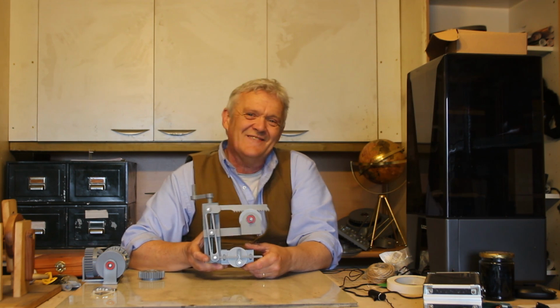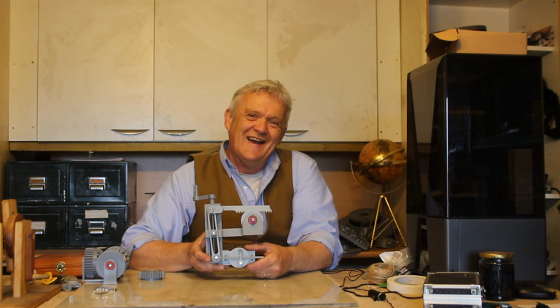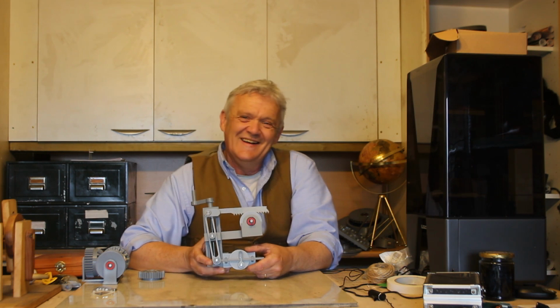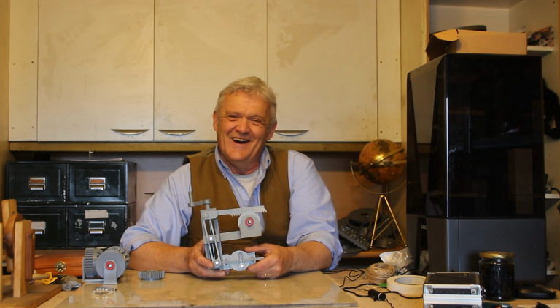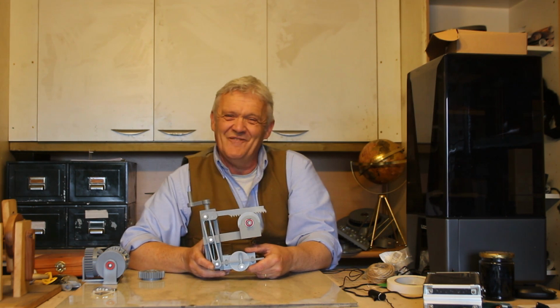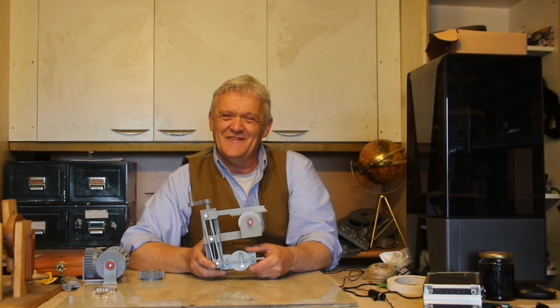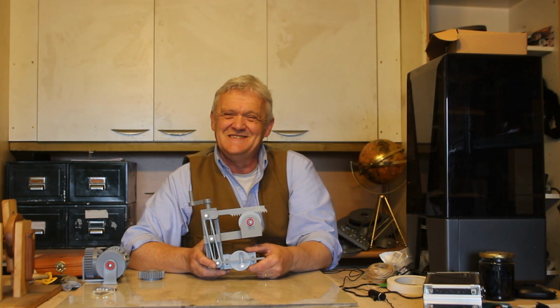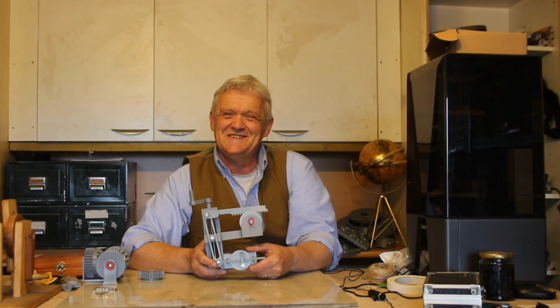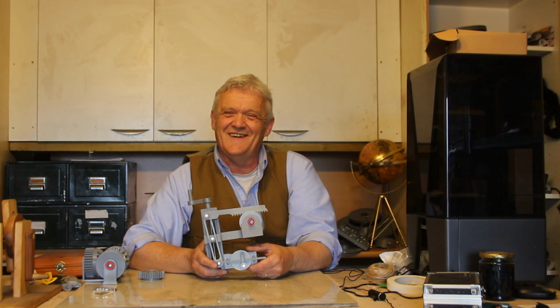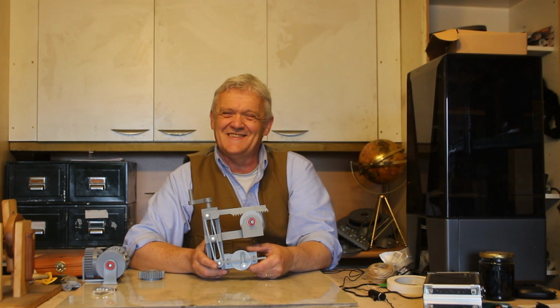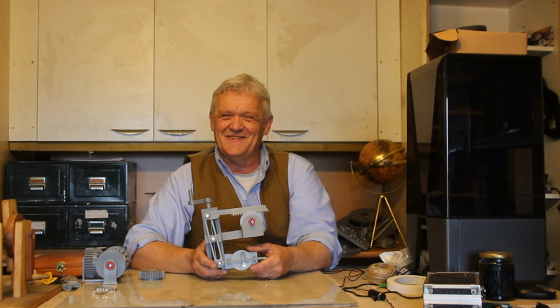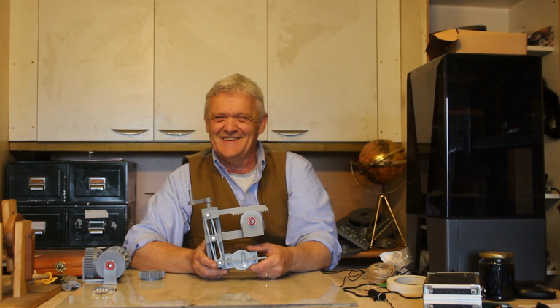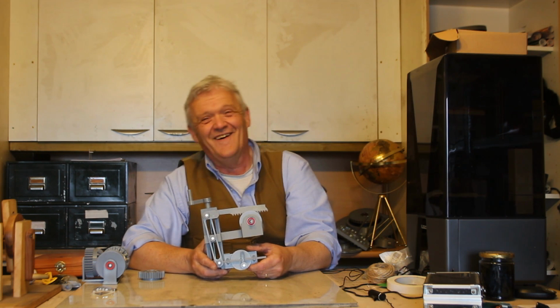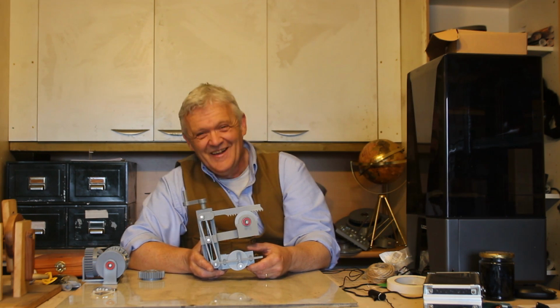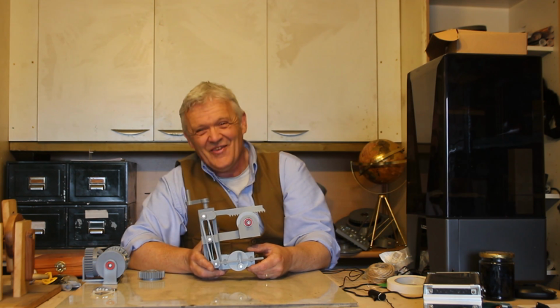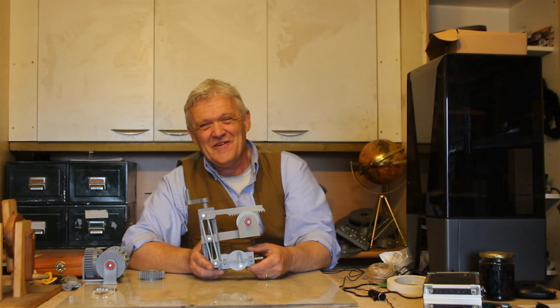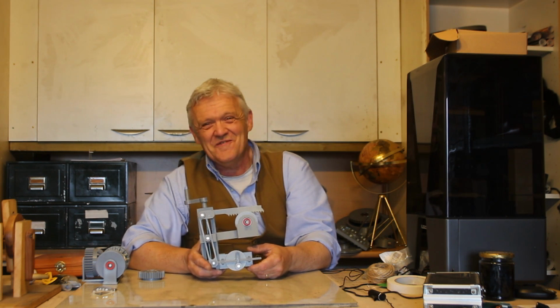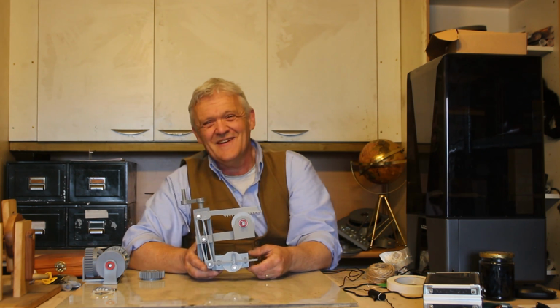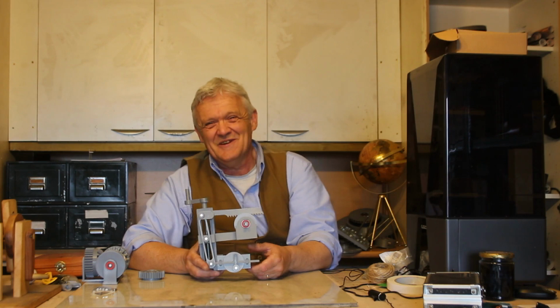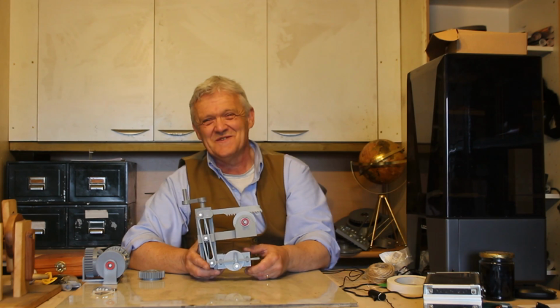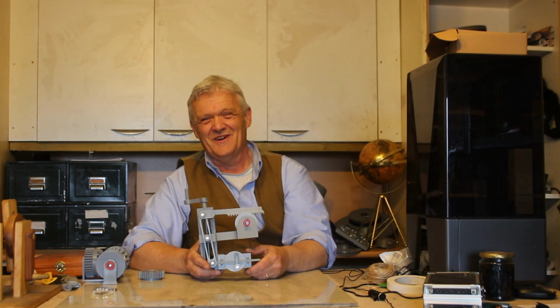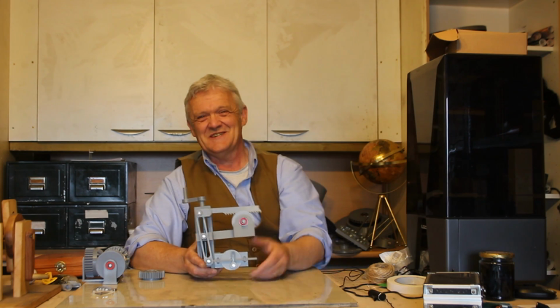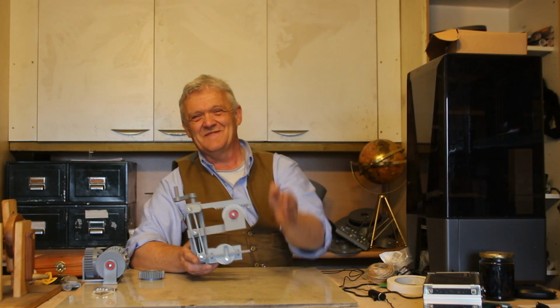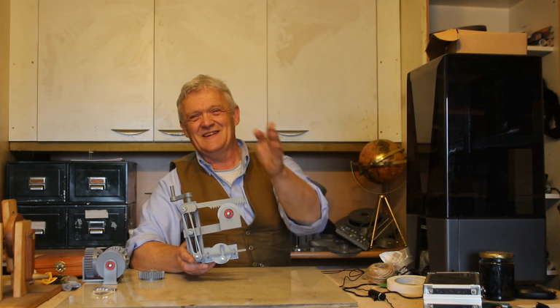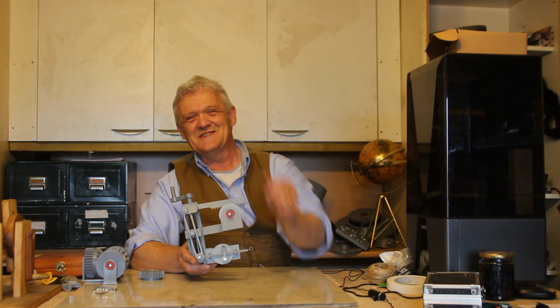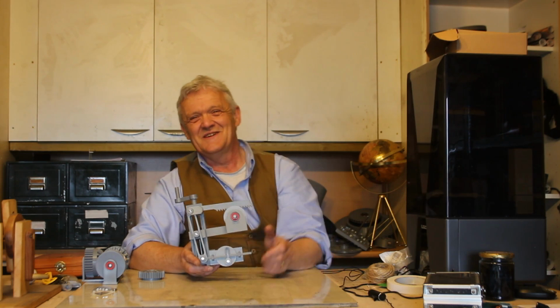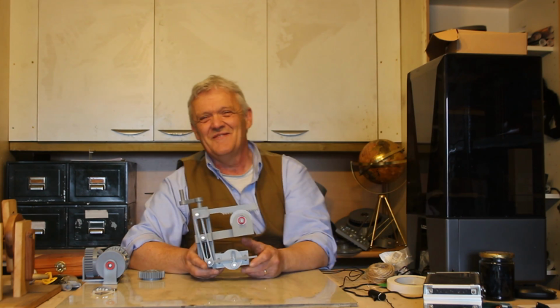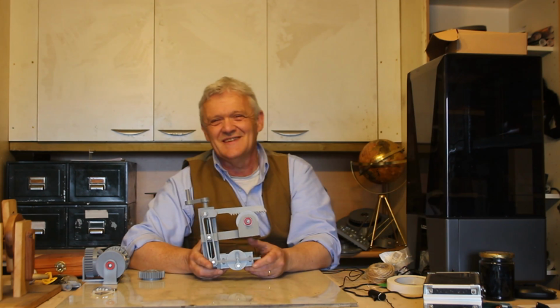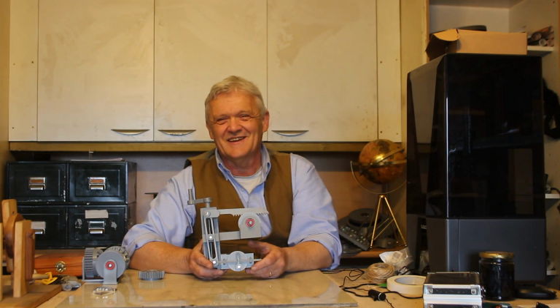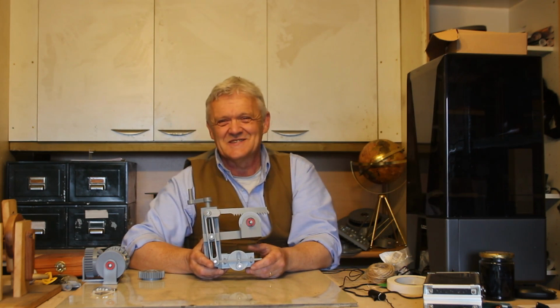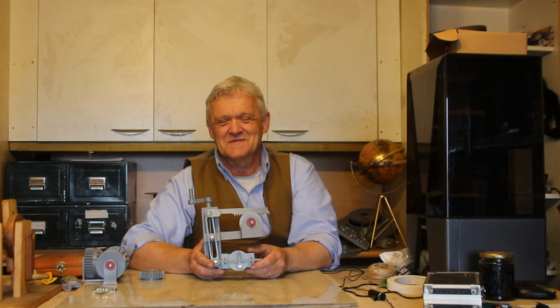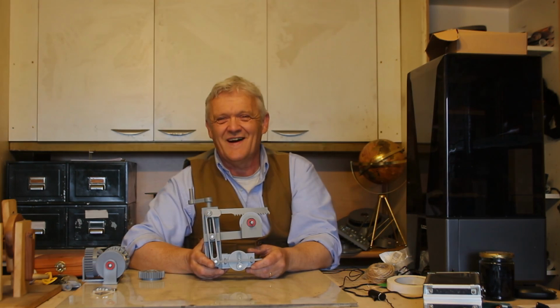Anyway, I hope you enjoyed the video. Thank you very much for watching, and please do remember to like and subscribe.